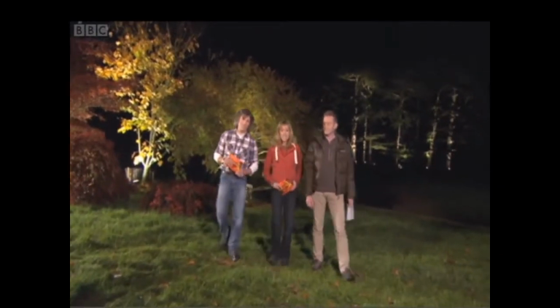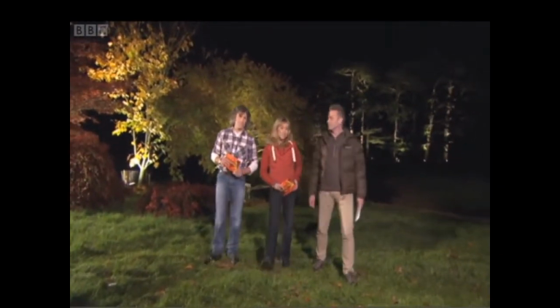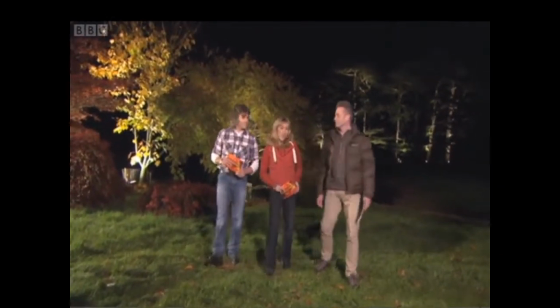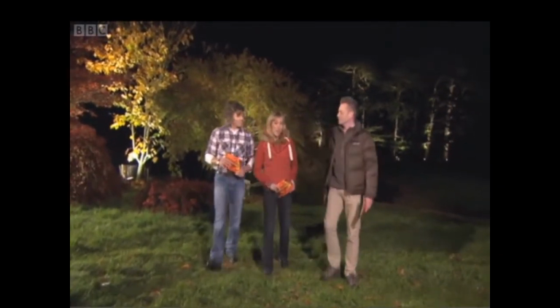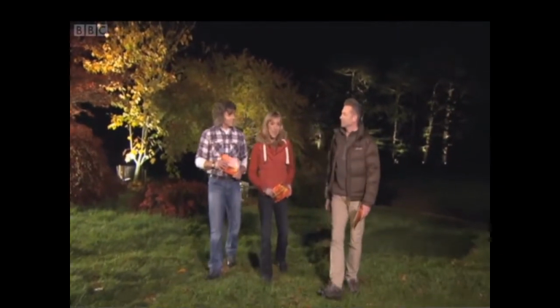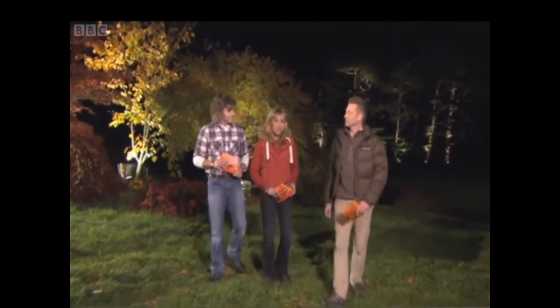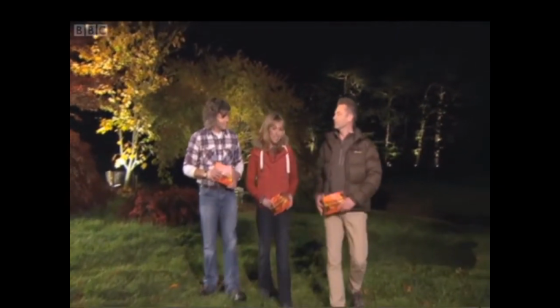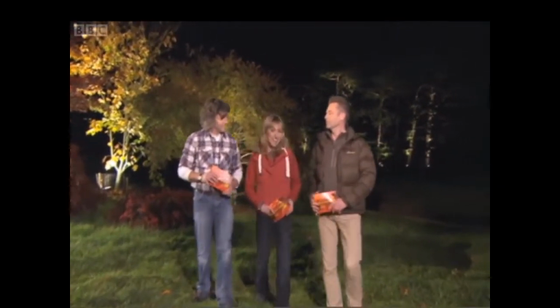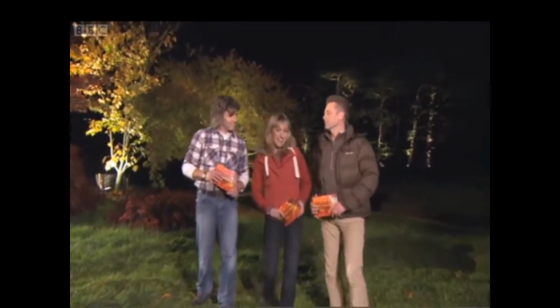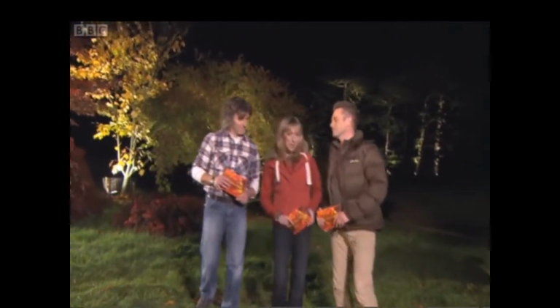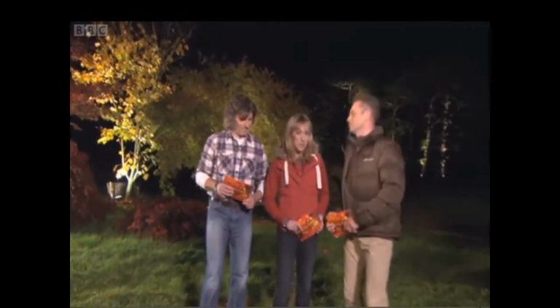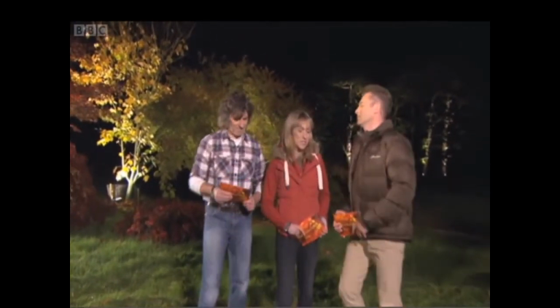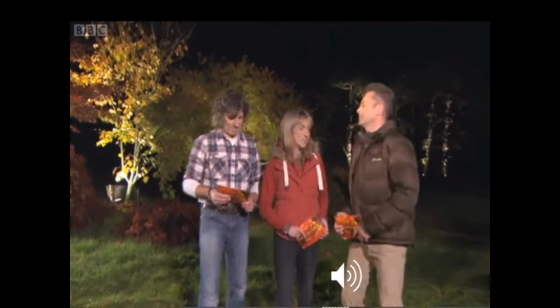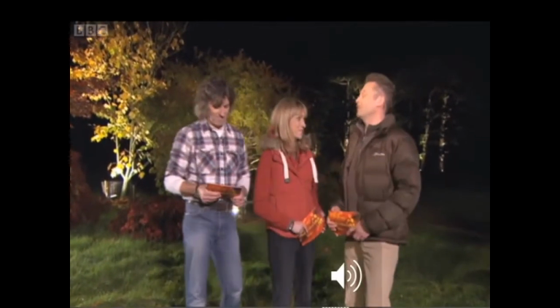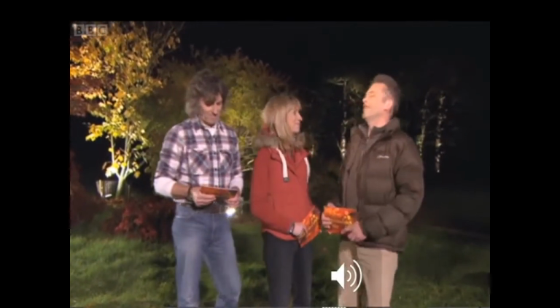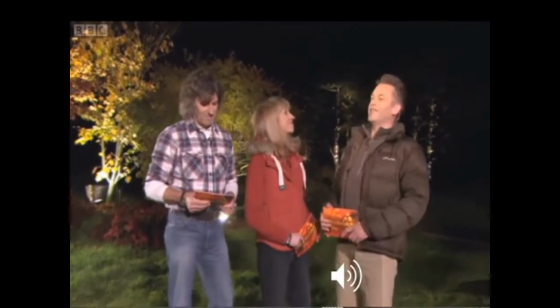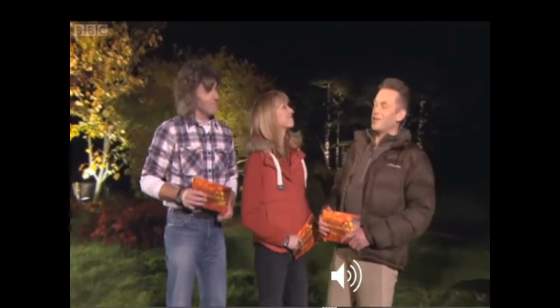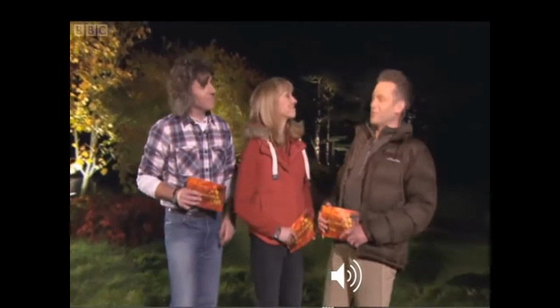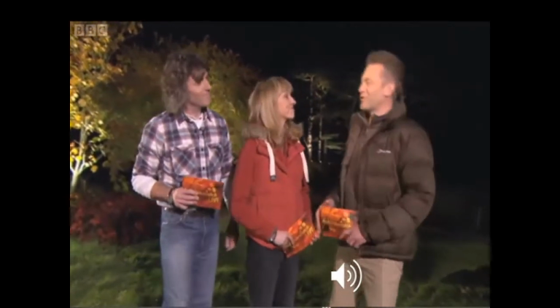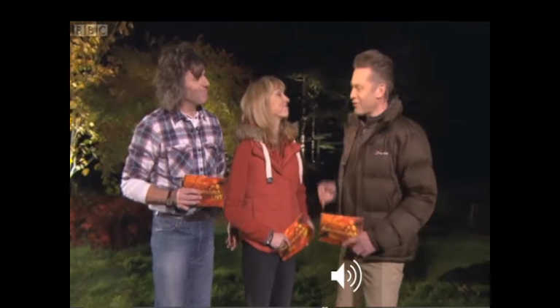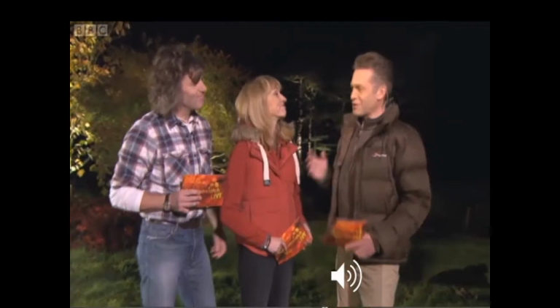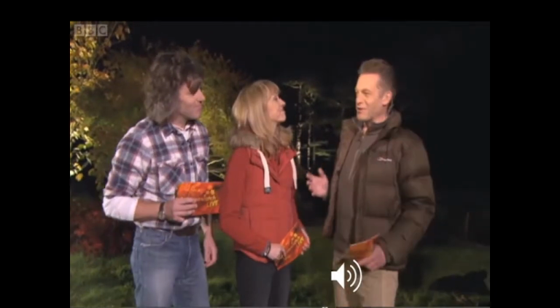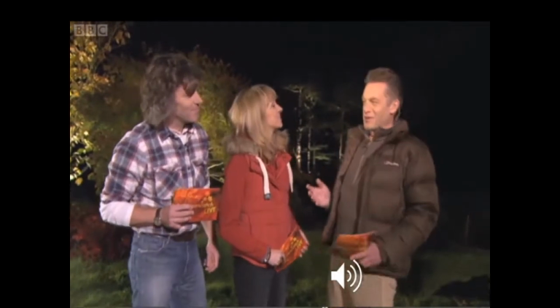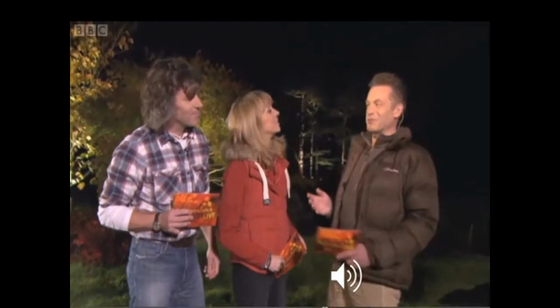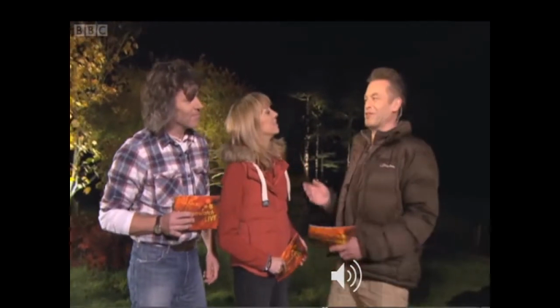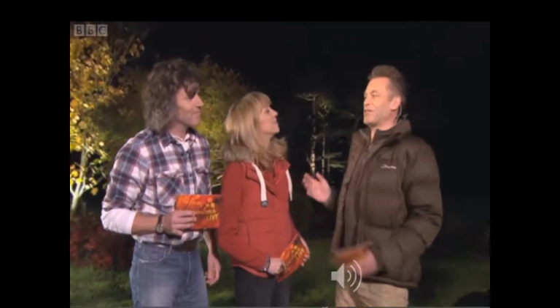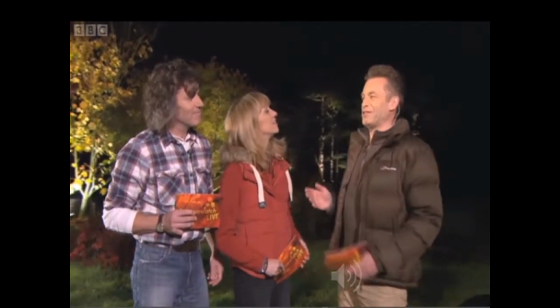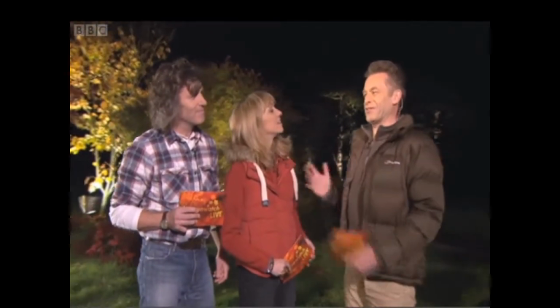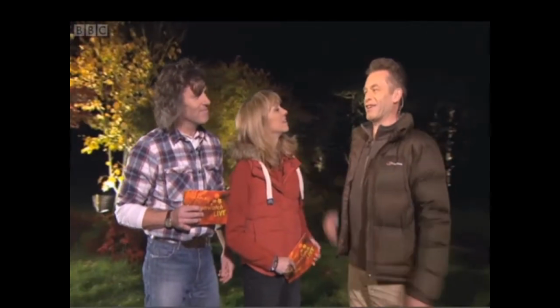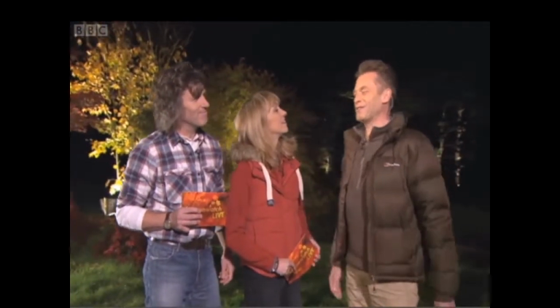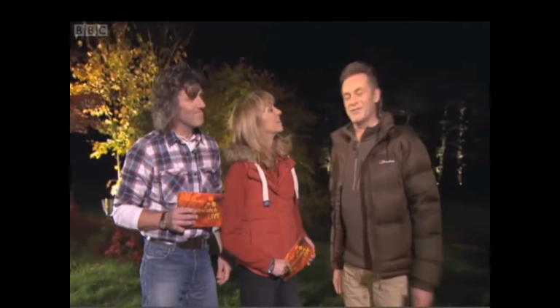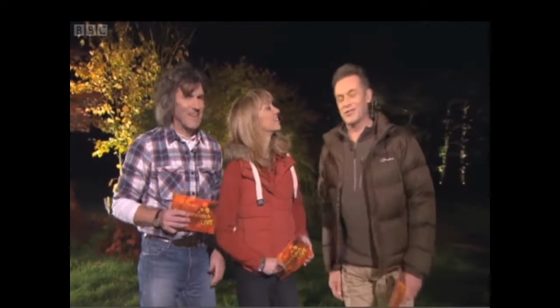Wild fallow deer rutting in our woods. They're very sensitive animals, really skittish, difficult to get close to.